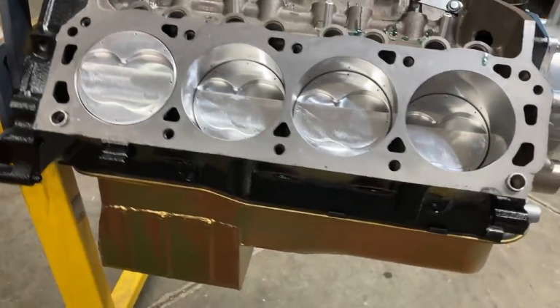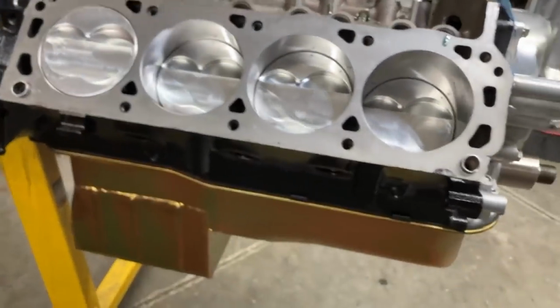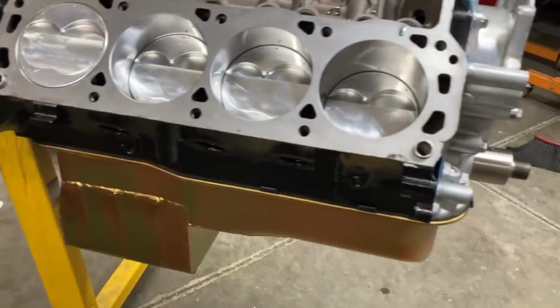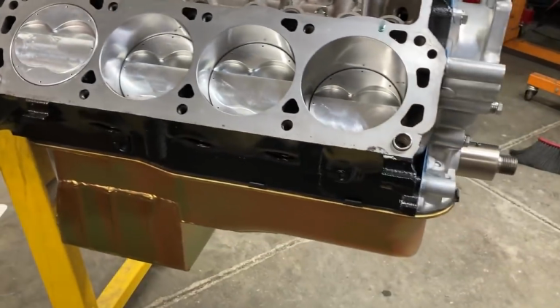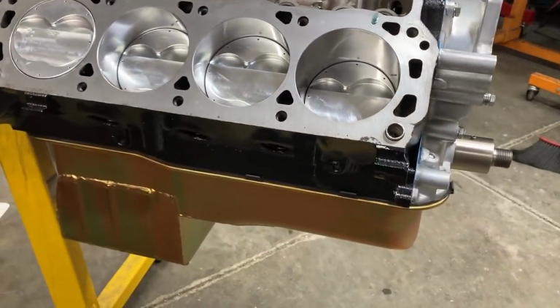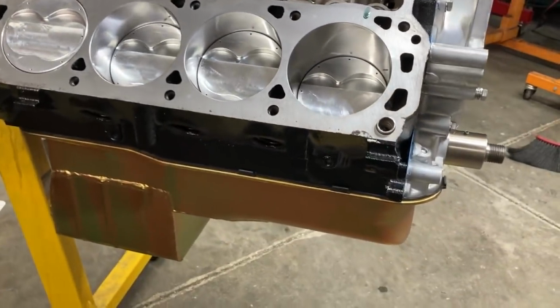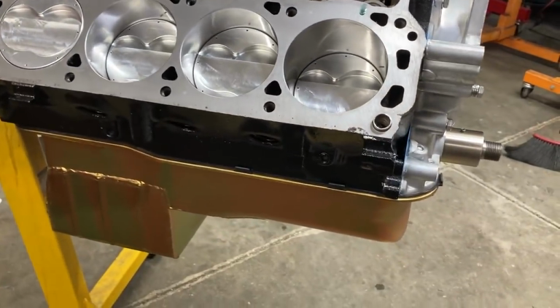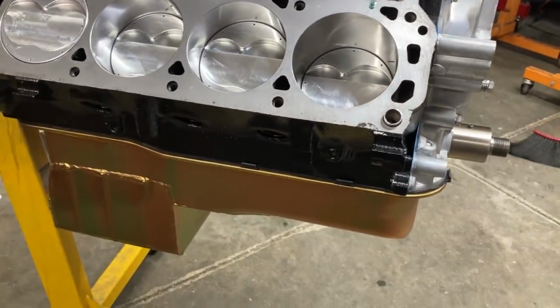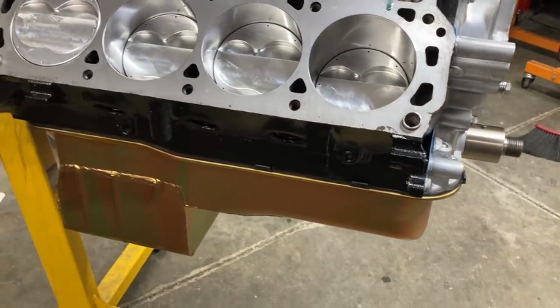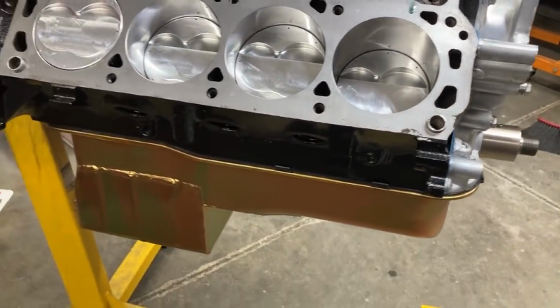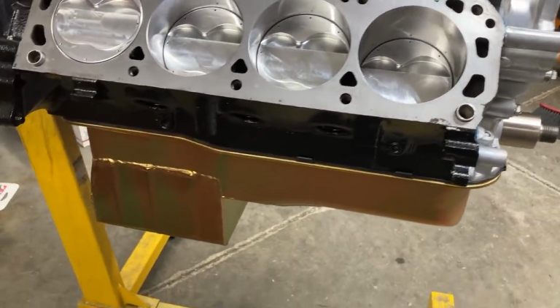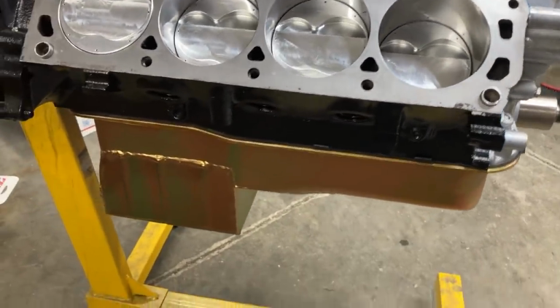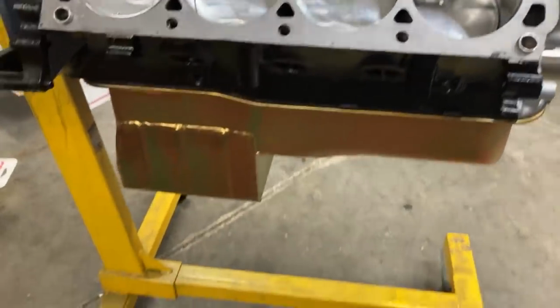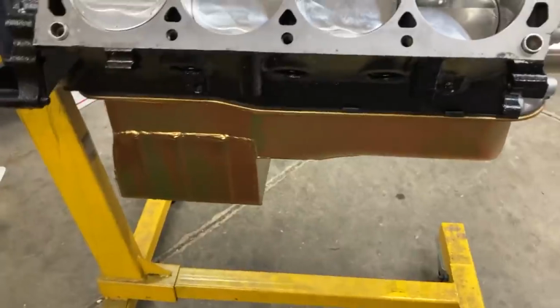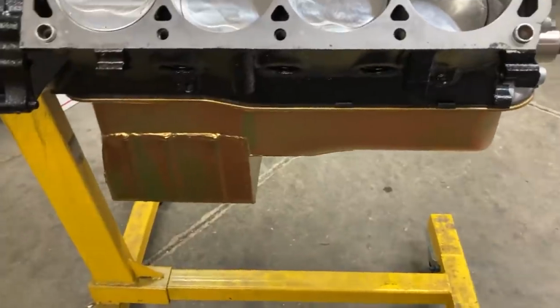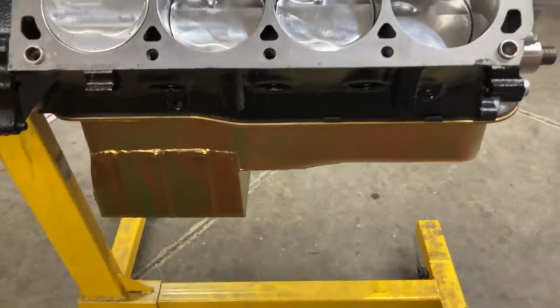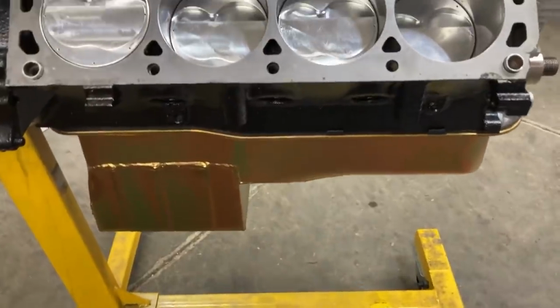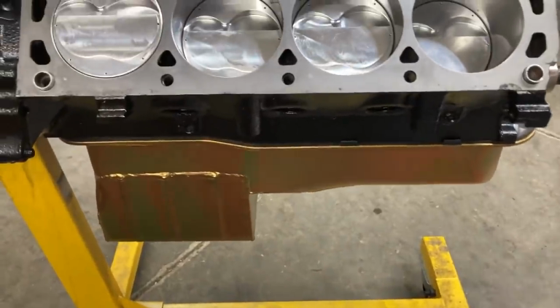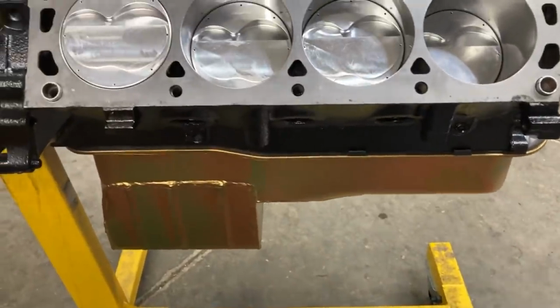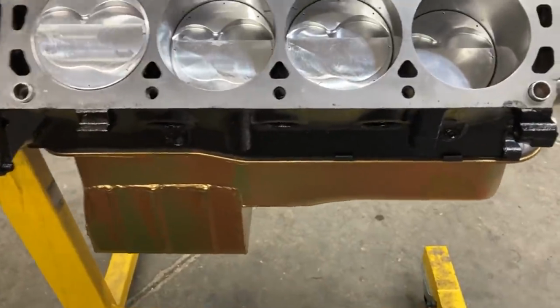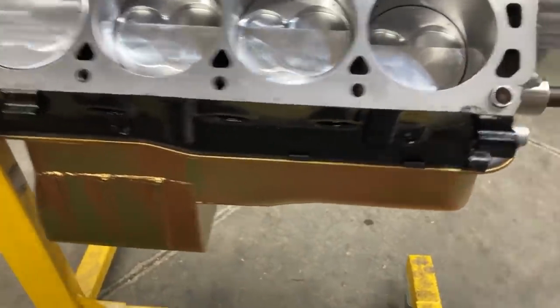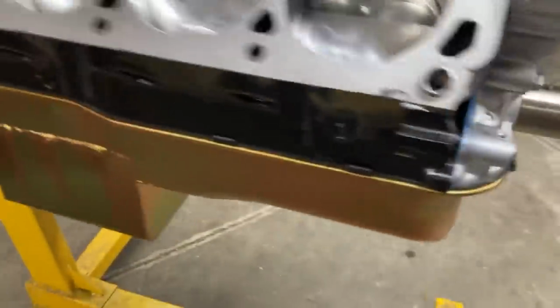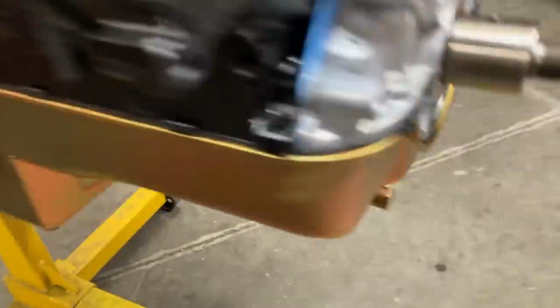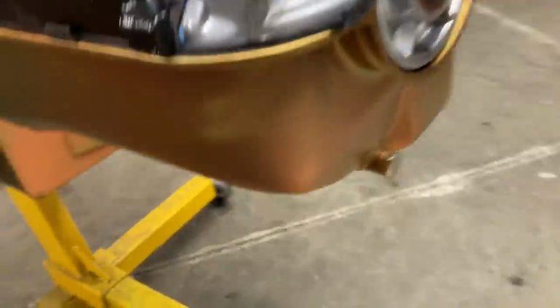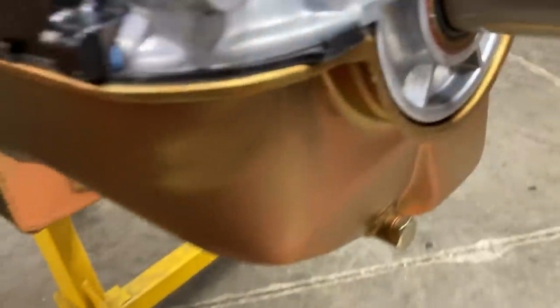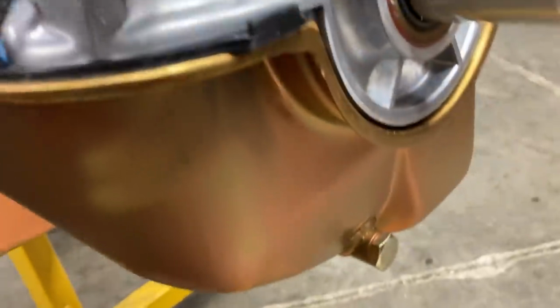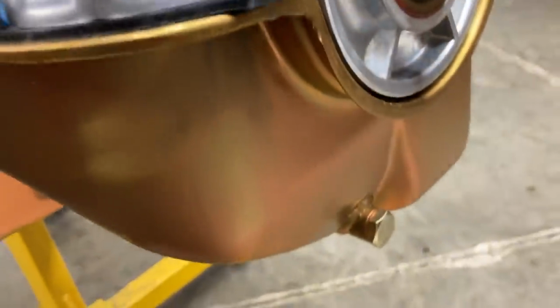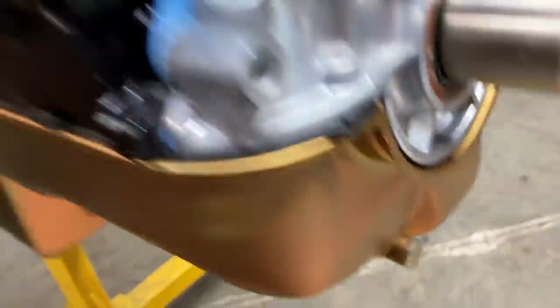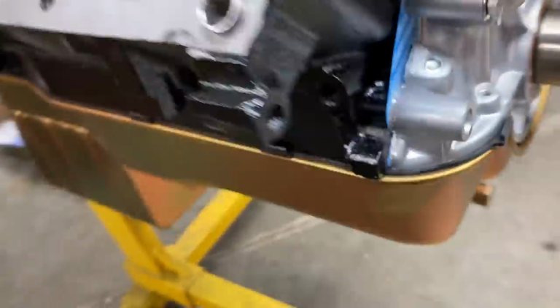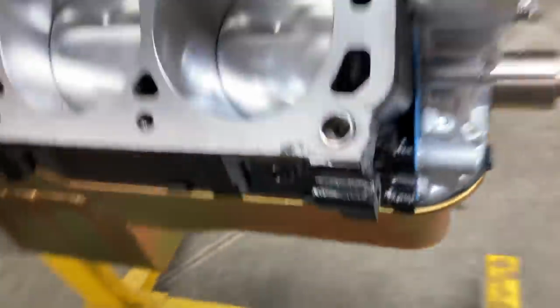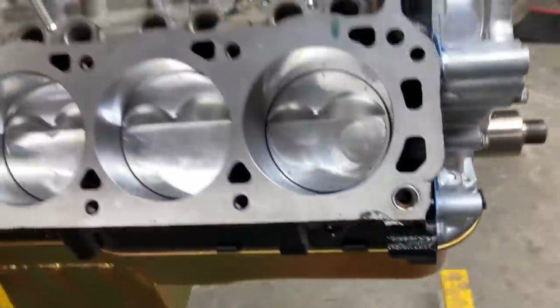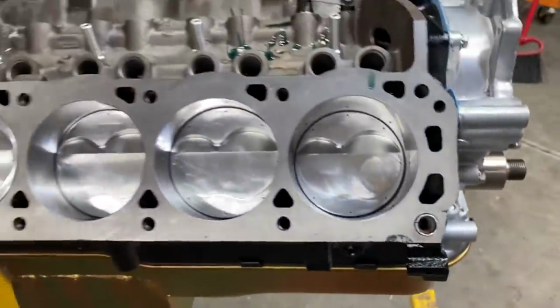Our Mylodon pan is bolted on. This is a rear sump pan with a little front sump kickout for a Fox Body Mustang.